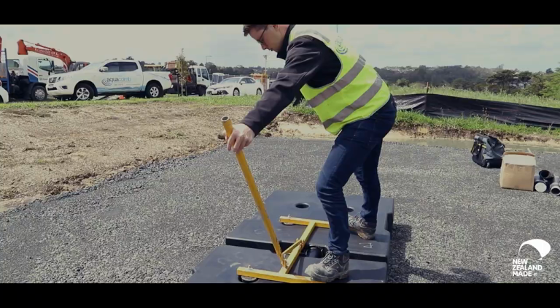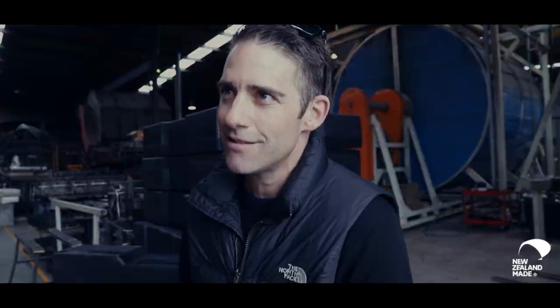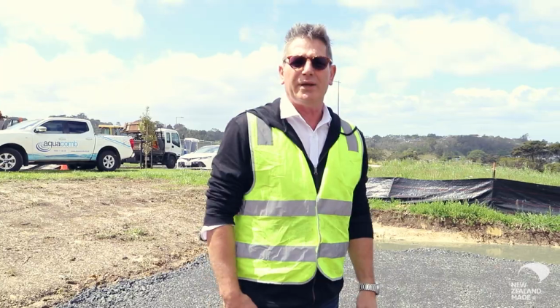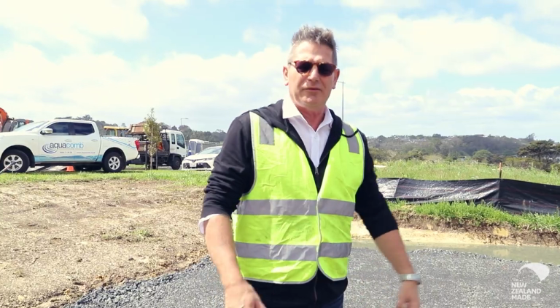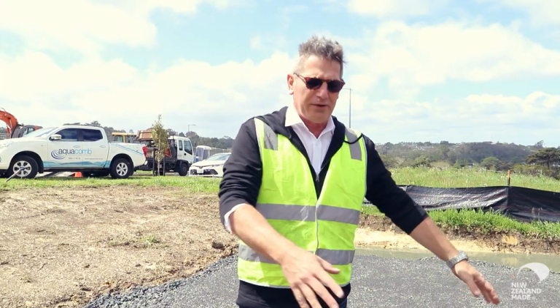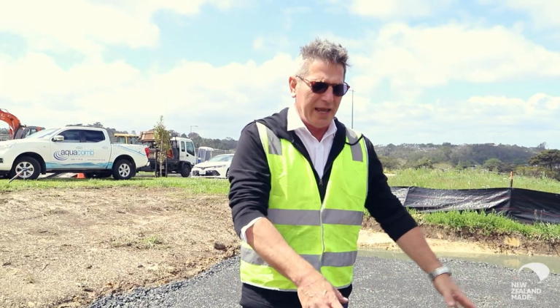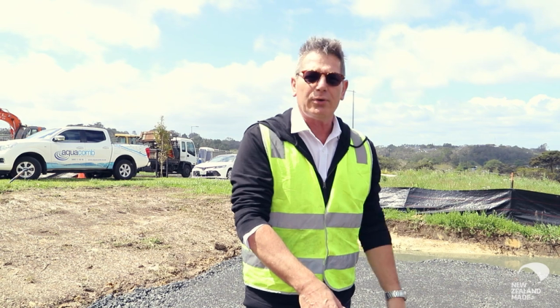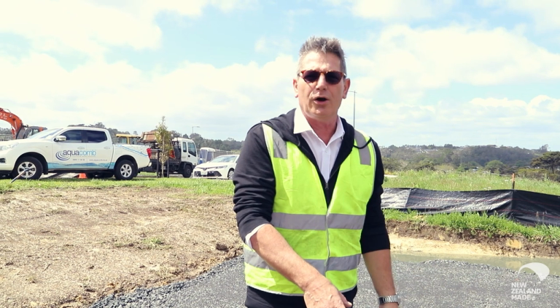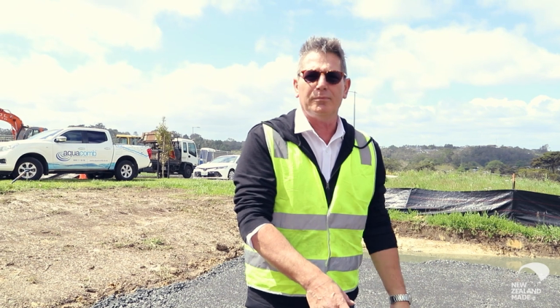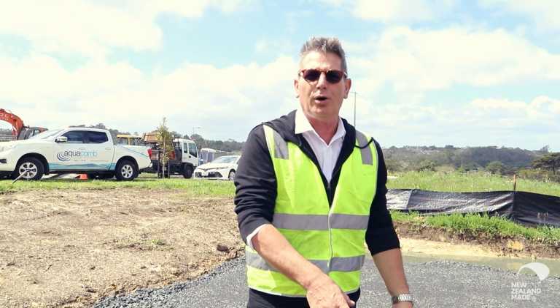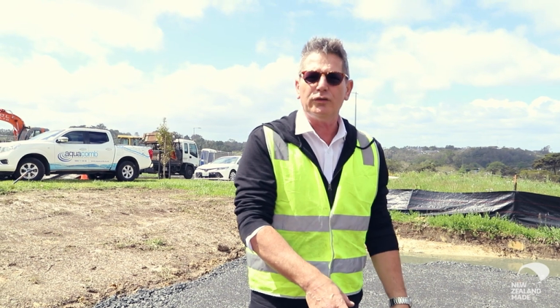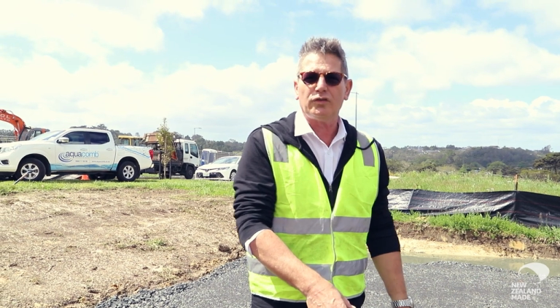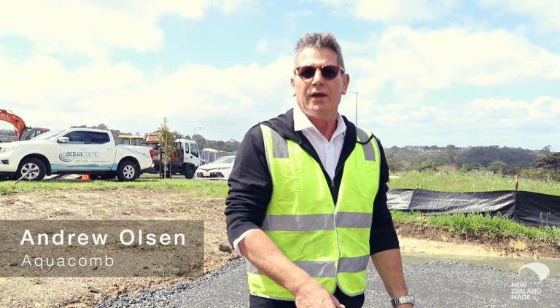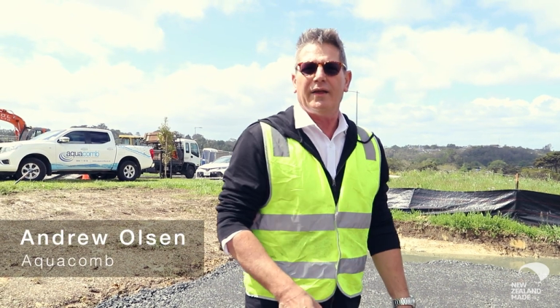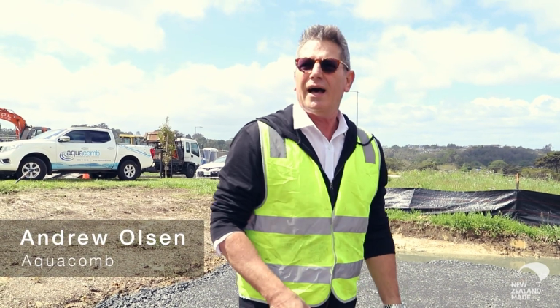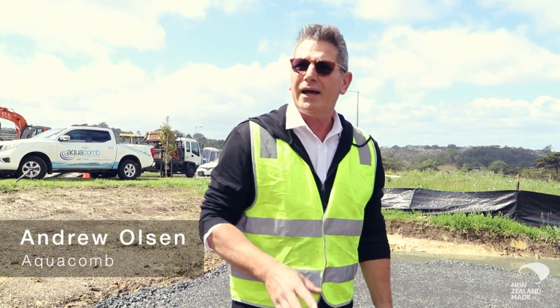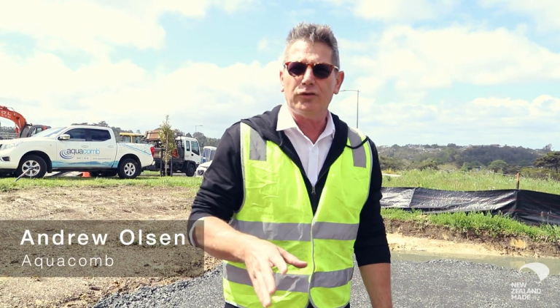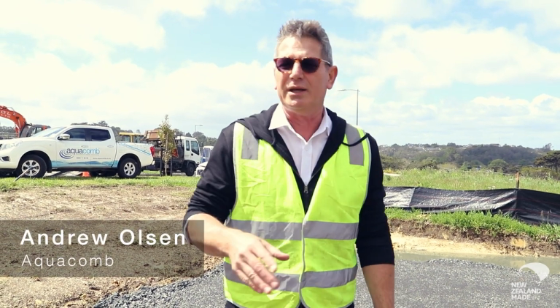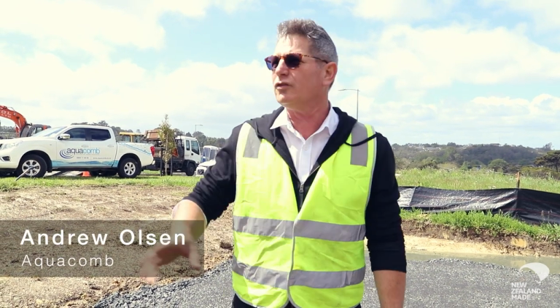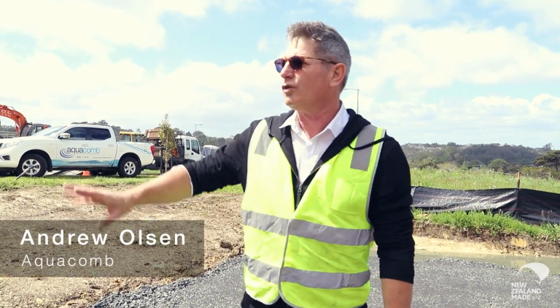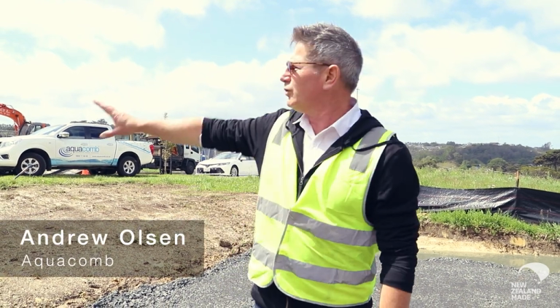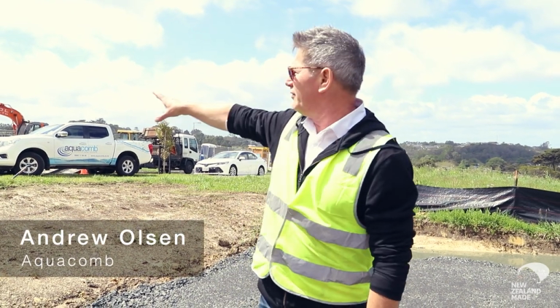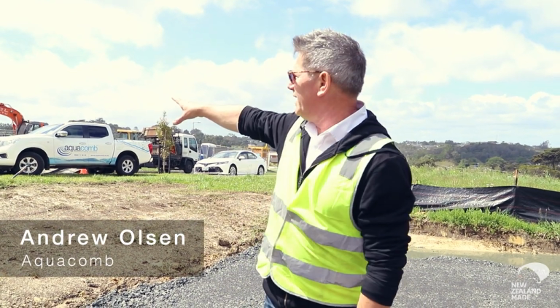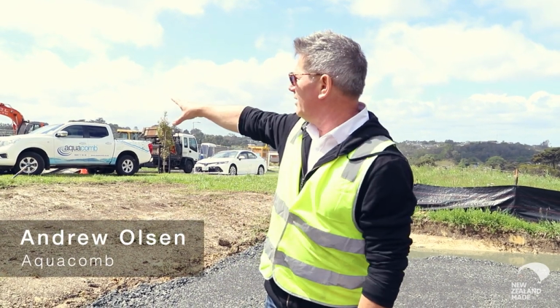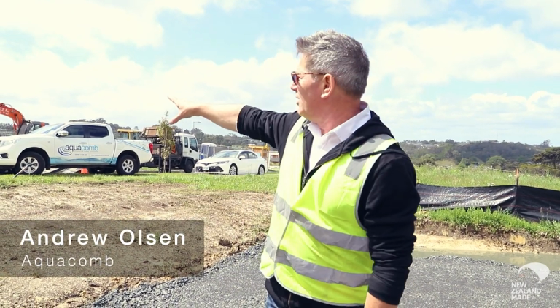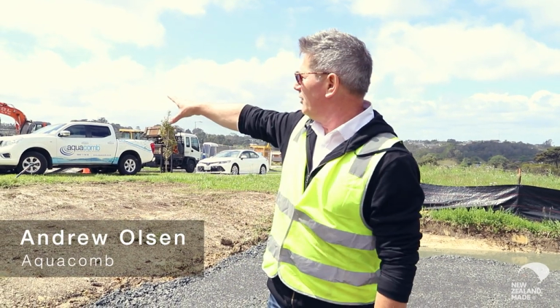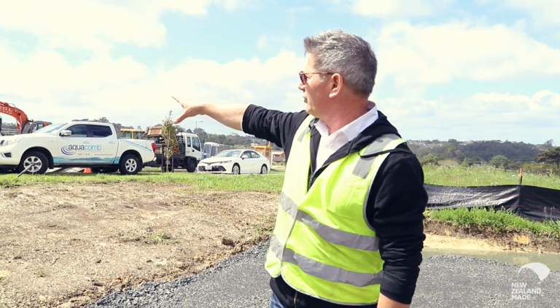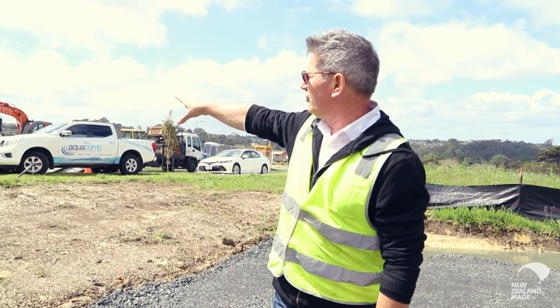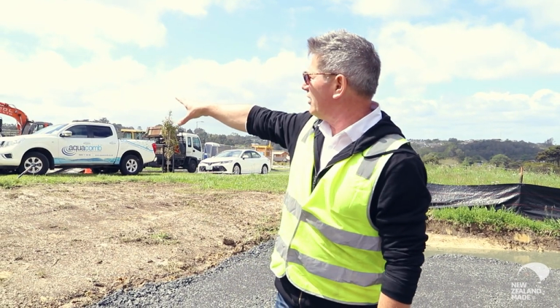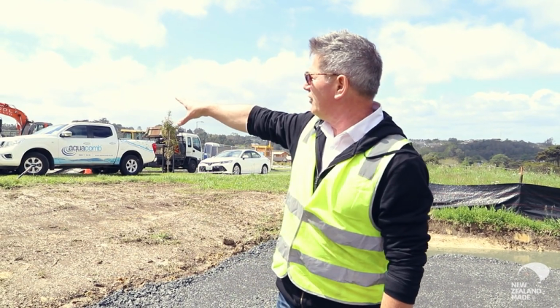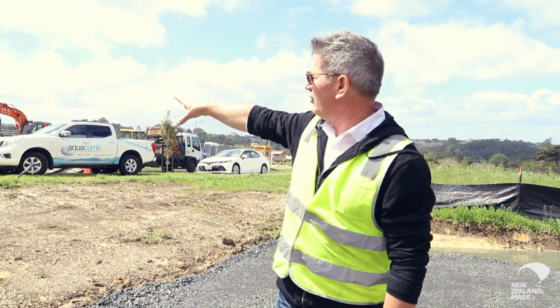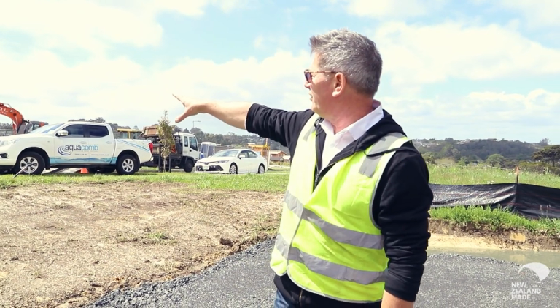What we have here are the aquacomb pods. They are going to be installed over here on this construction site.